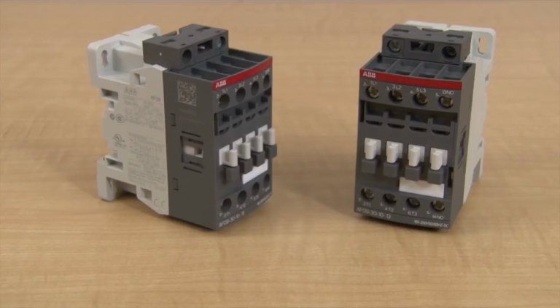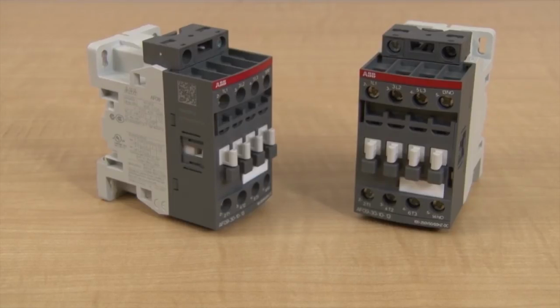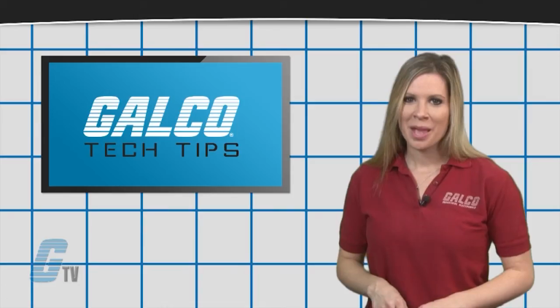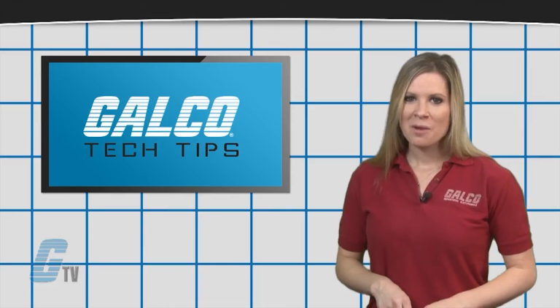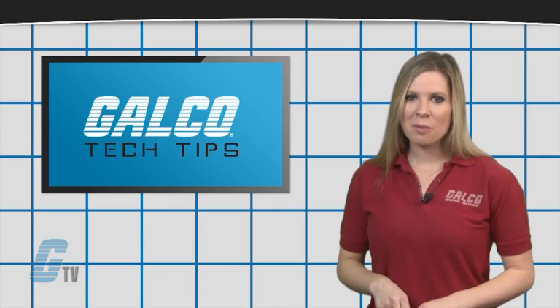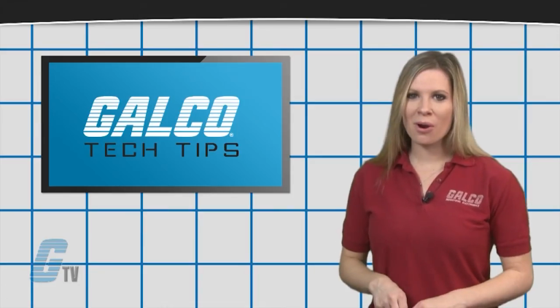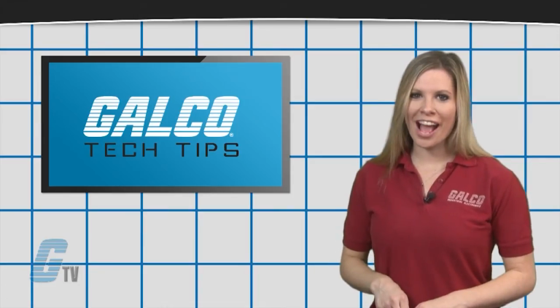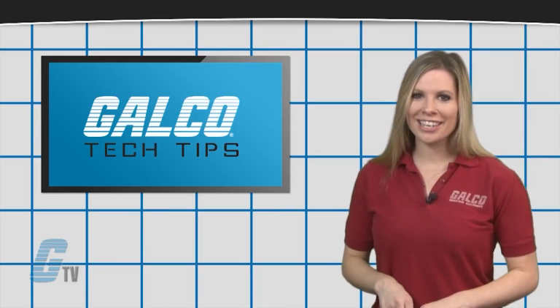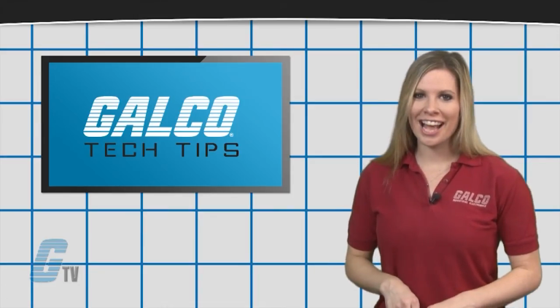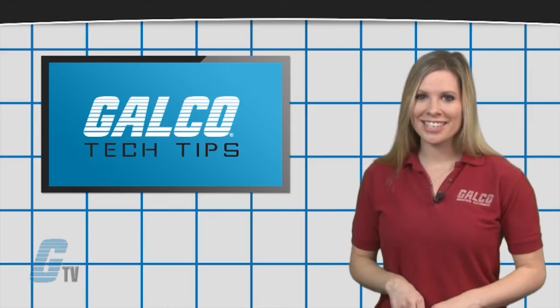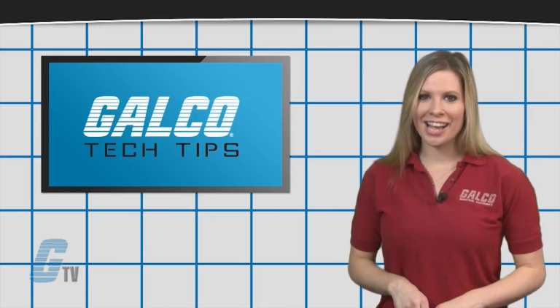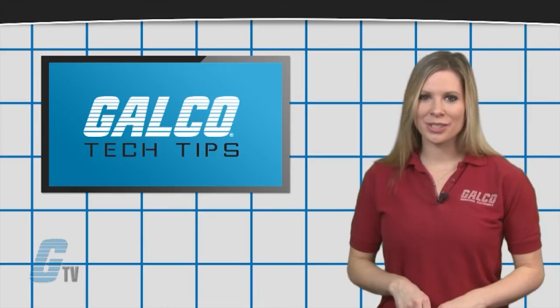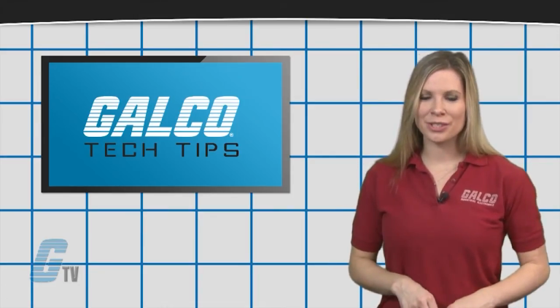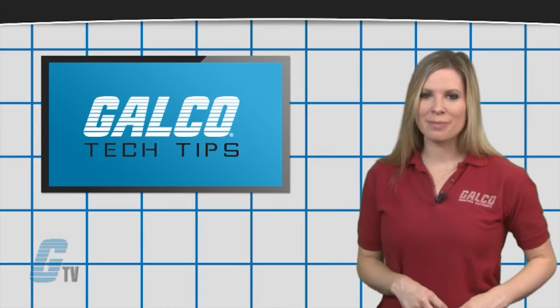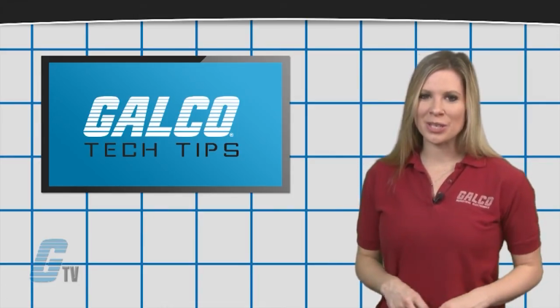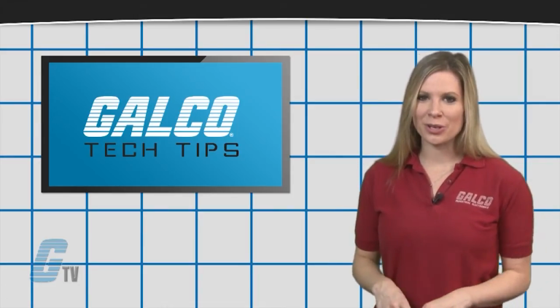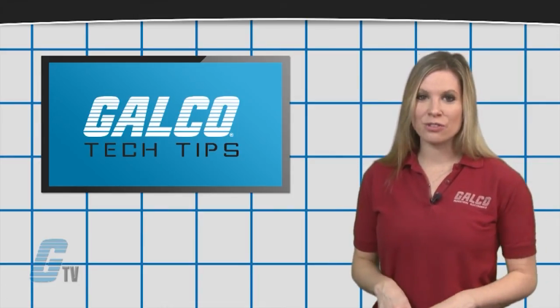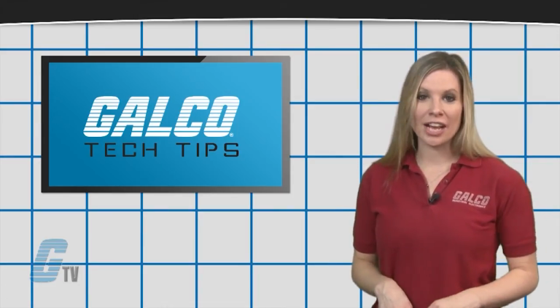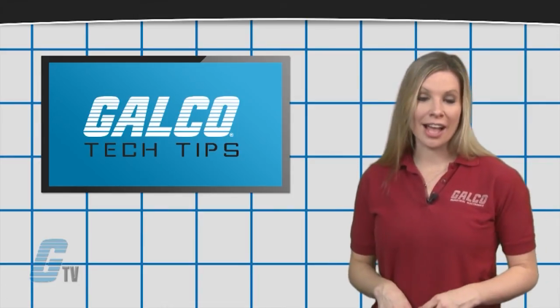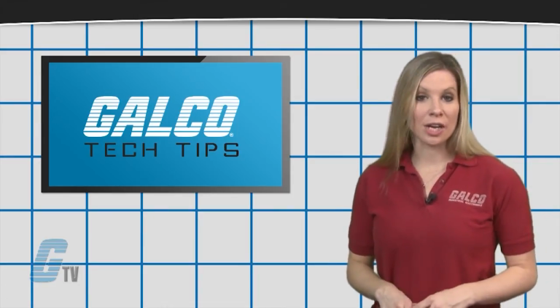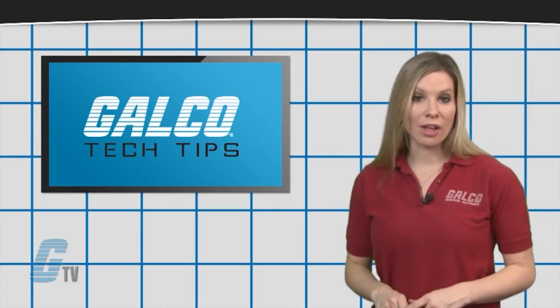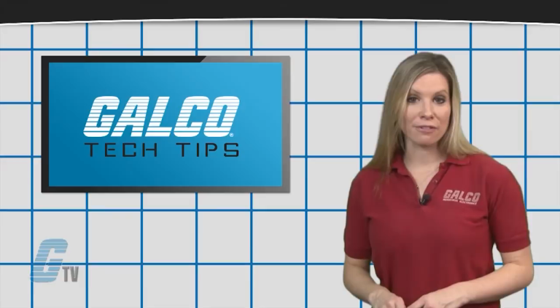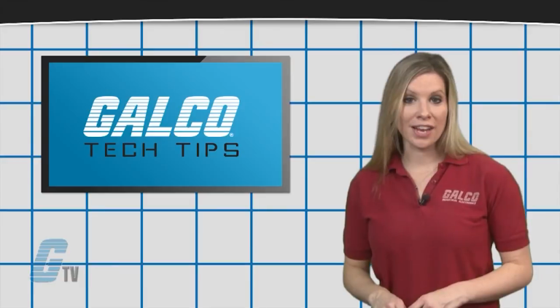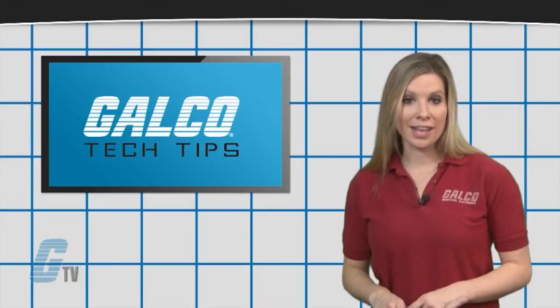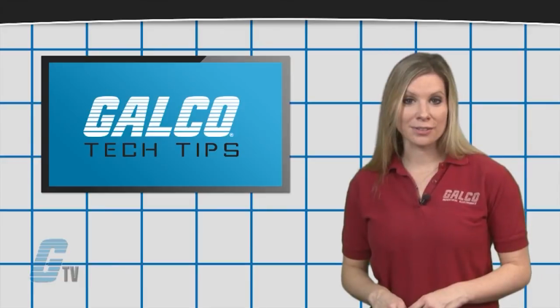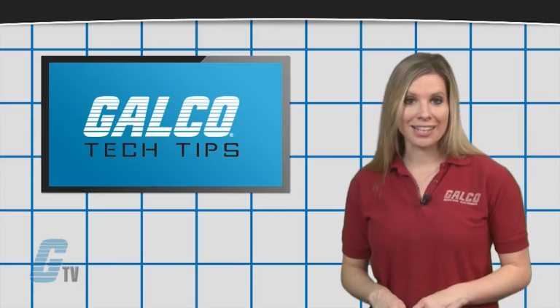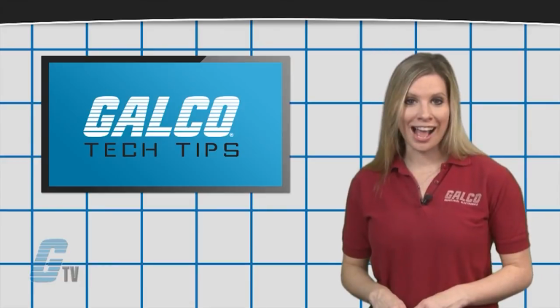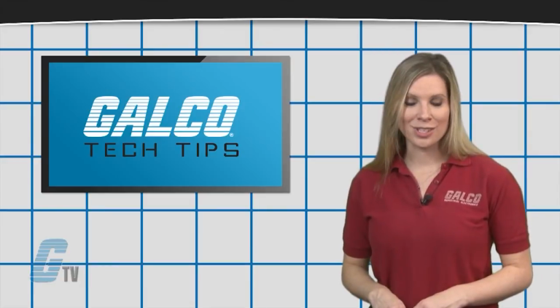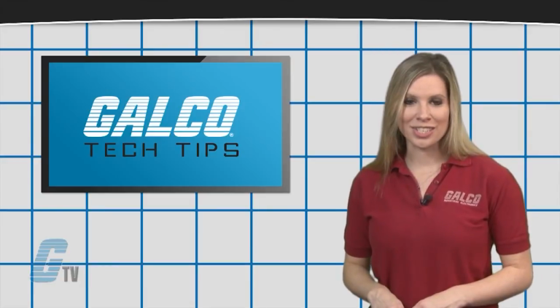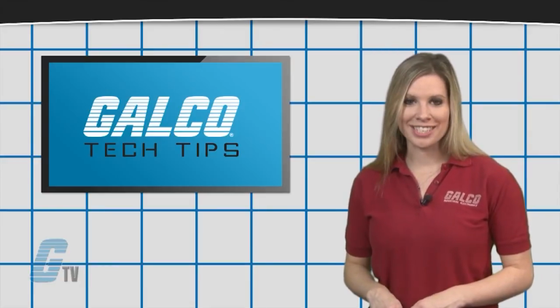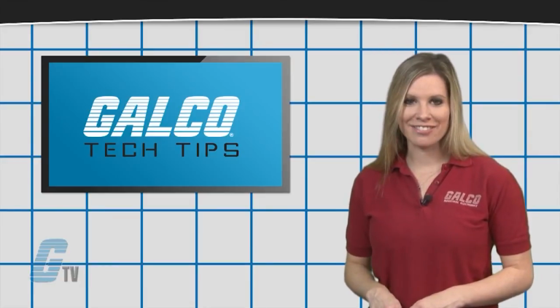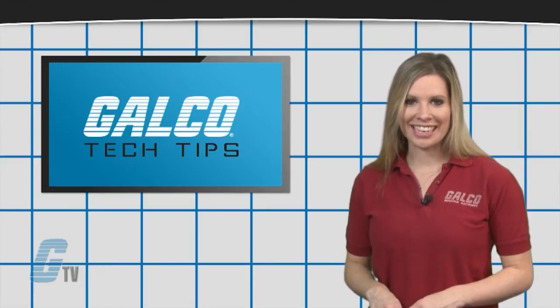For more on contactors, make sure you check out our other videos on GTV.